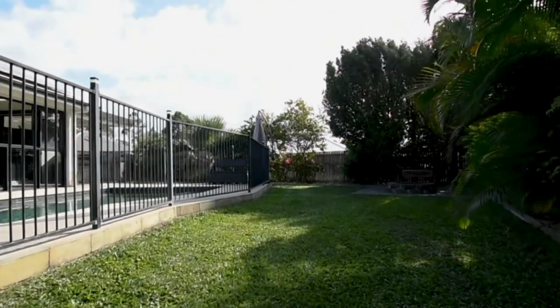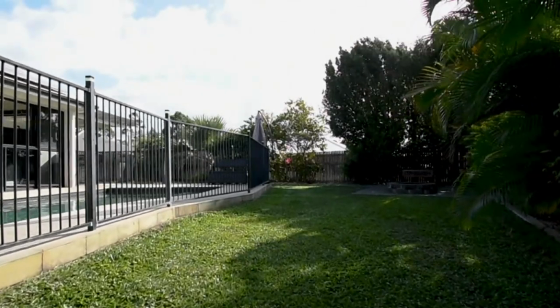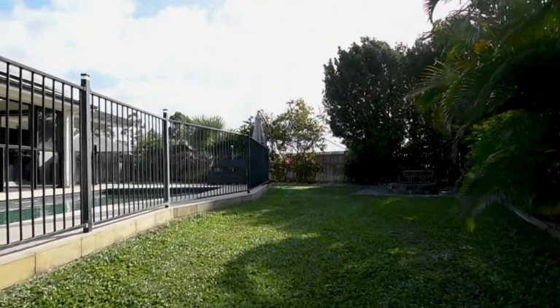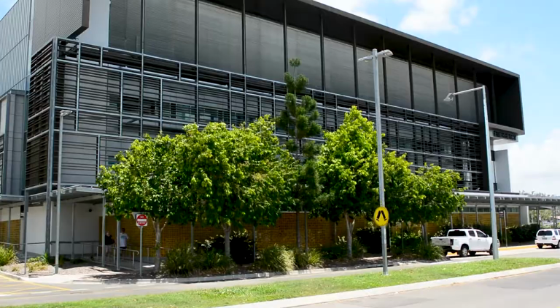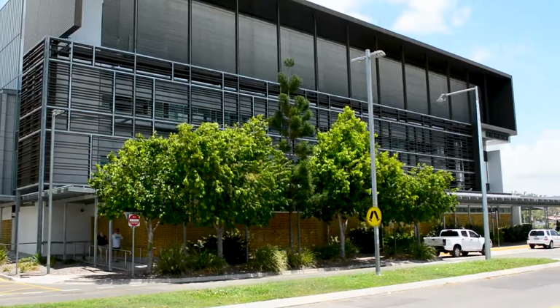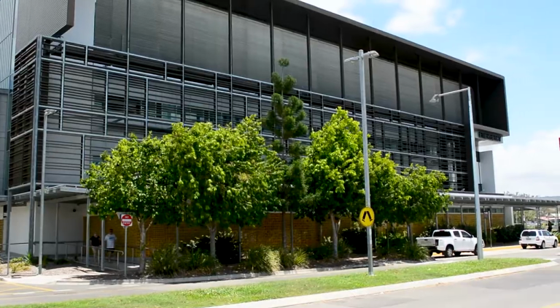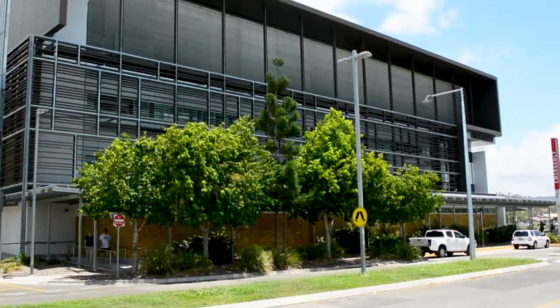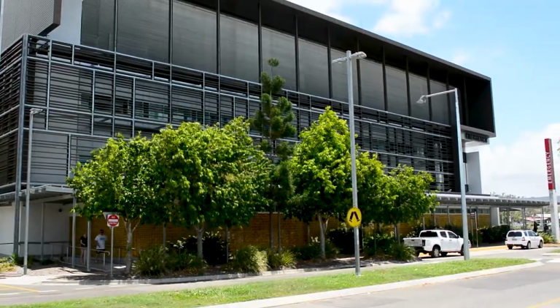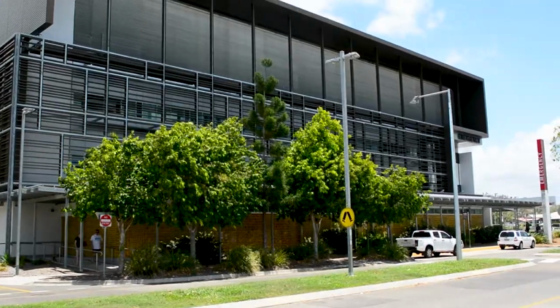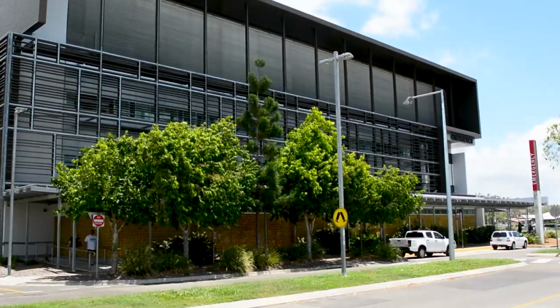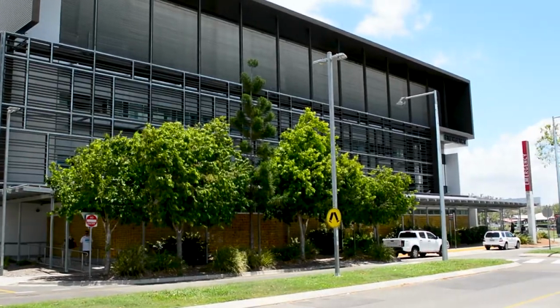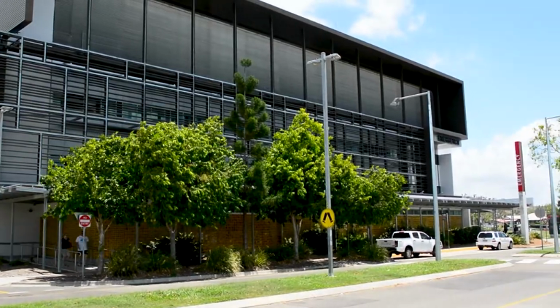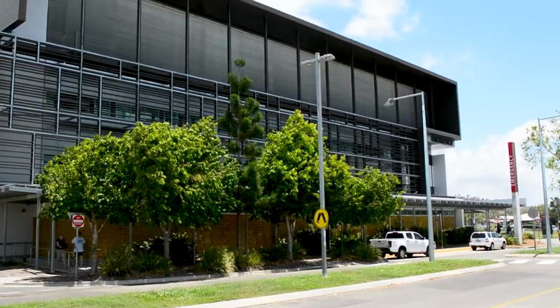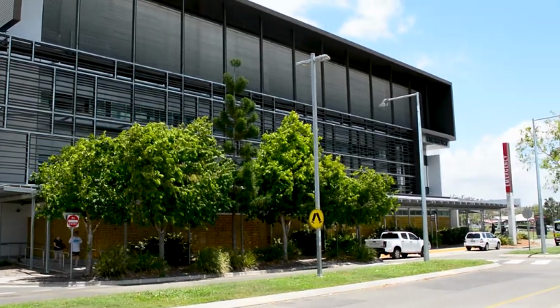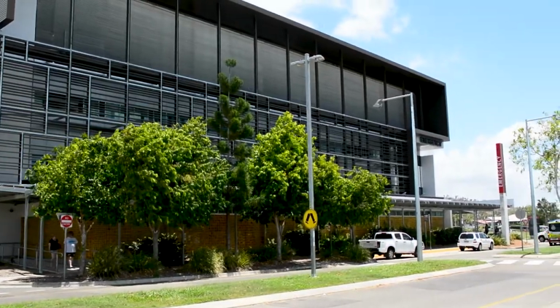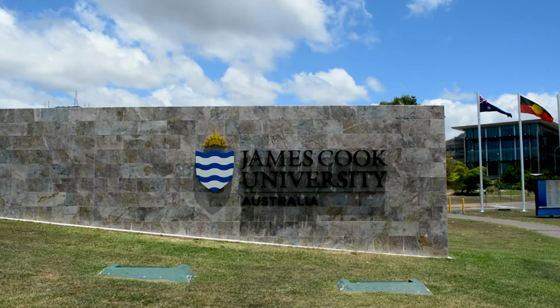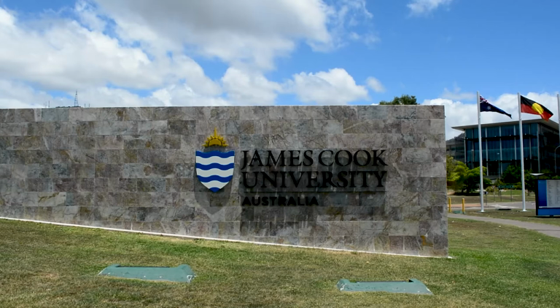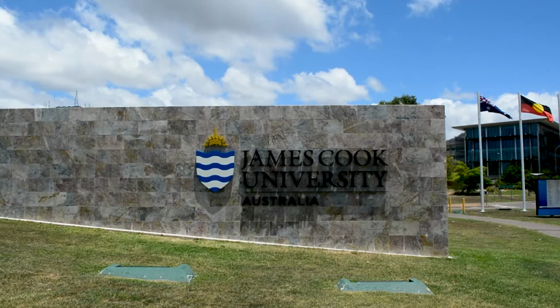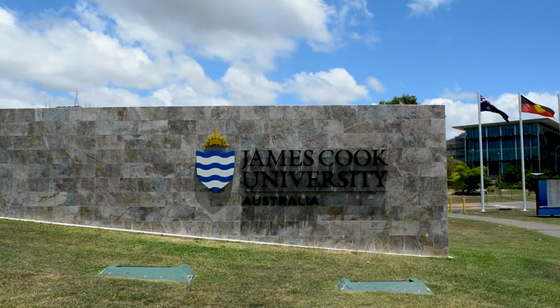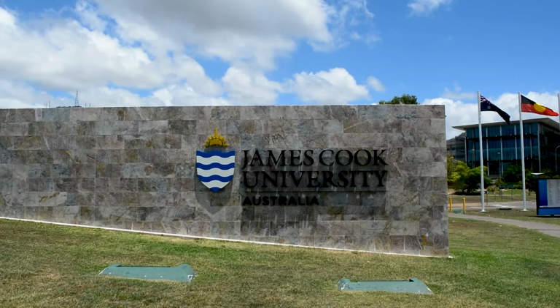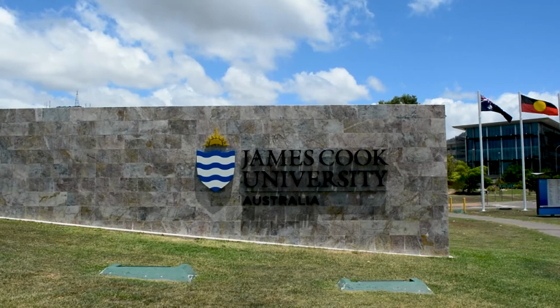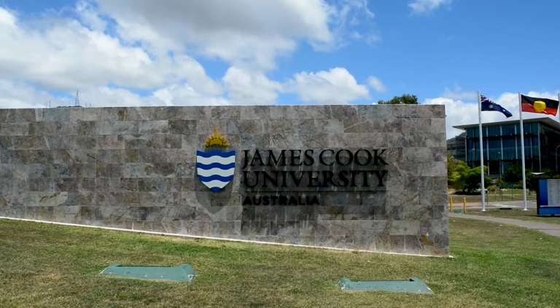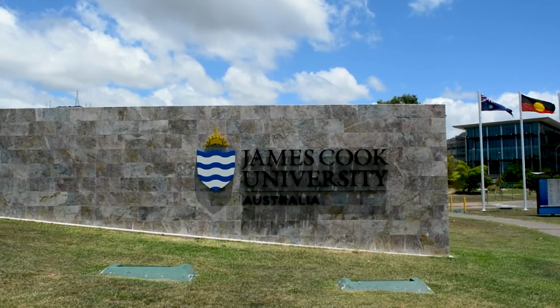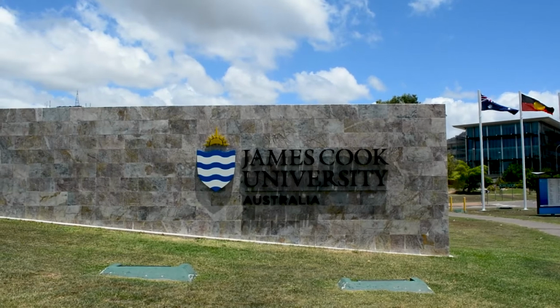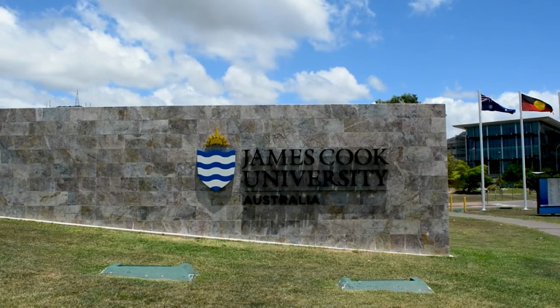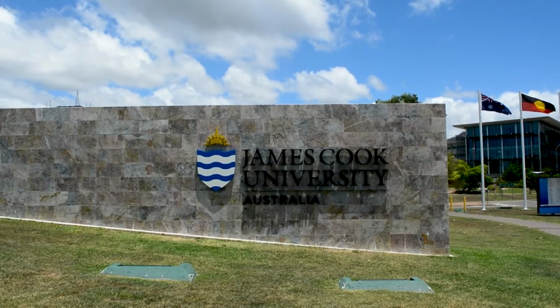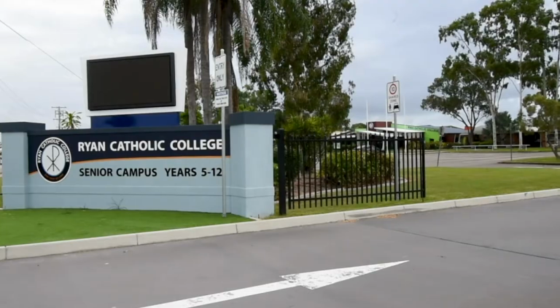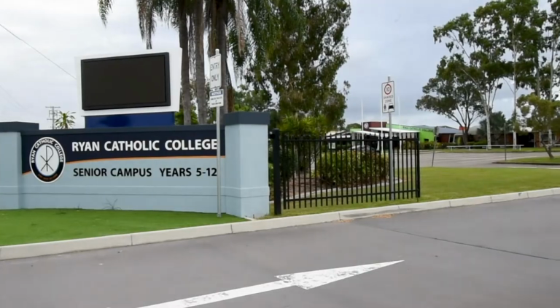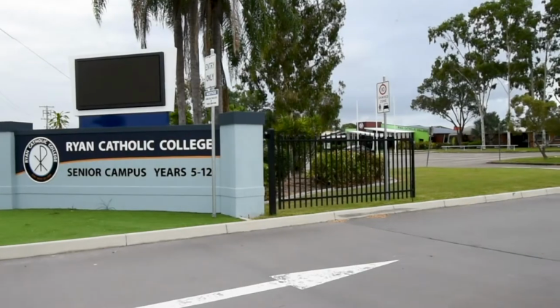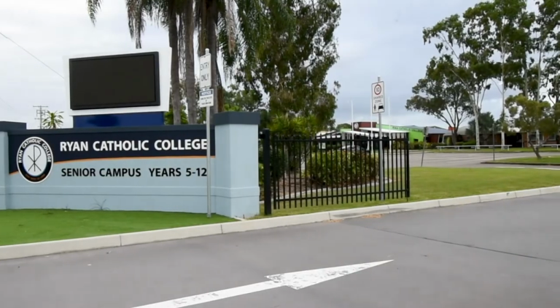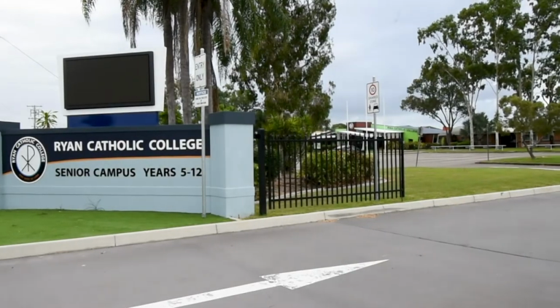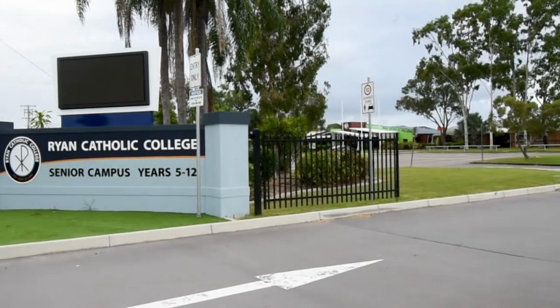We're located so close to the hospital, university, shopping centers, and a number of excellent schools.